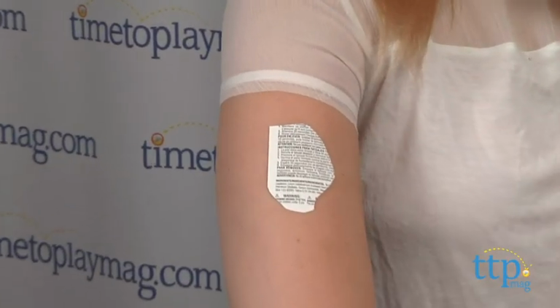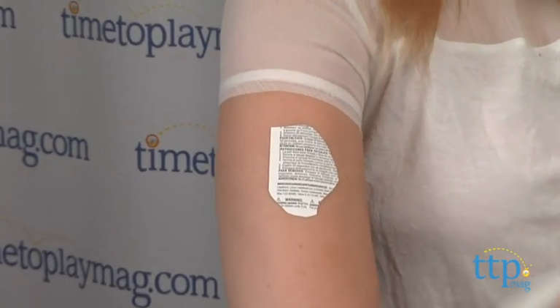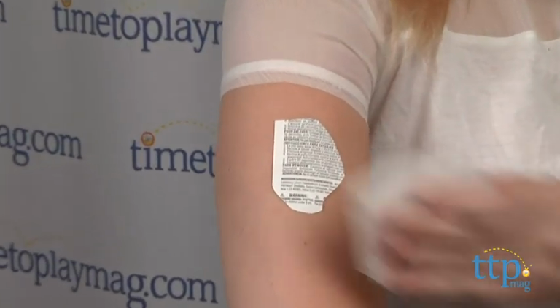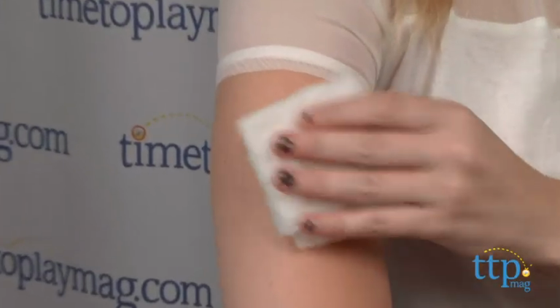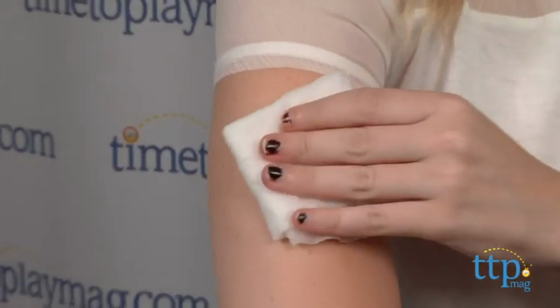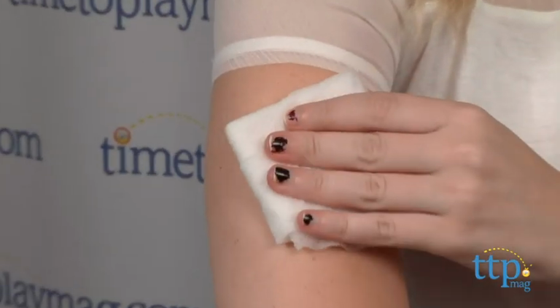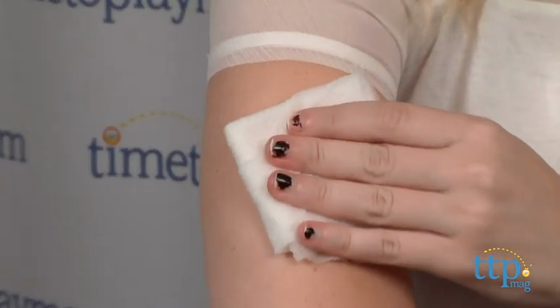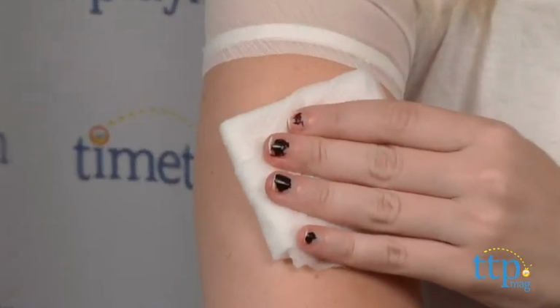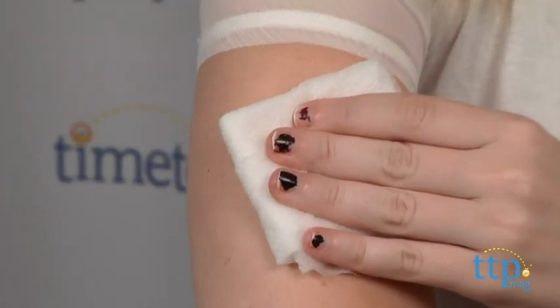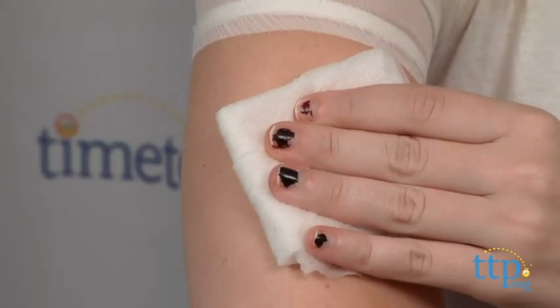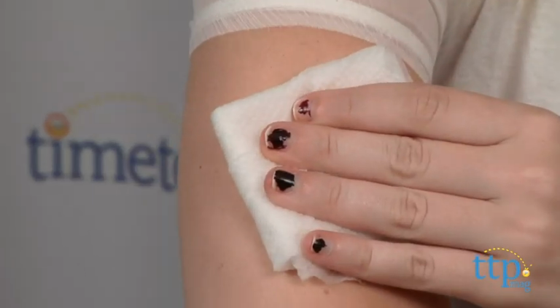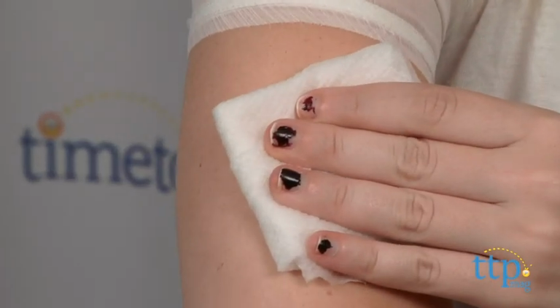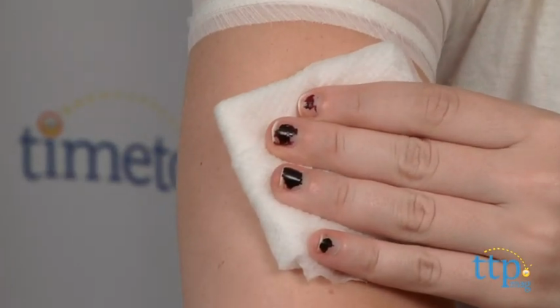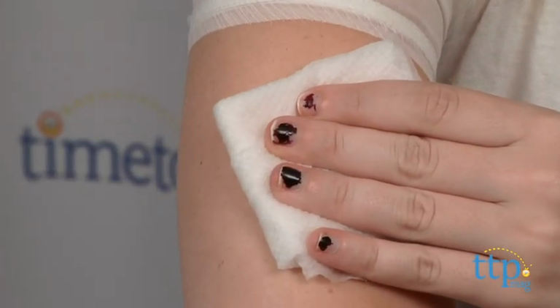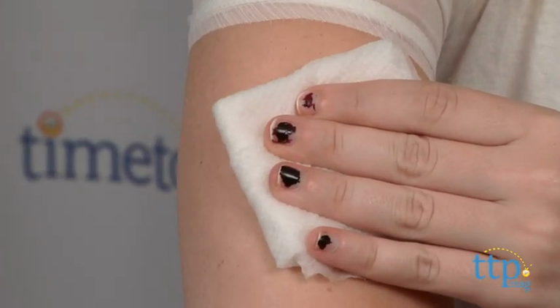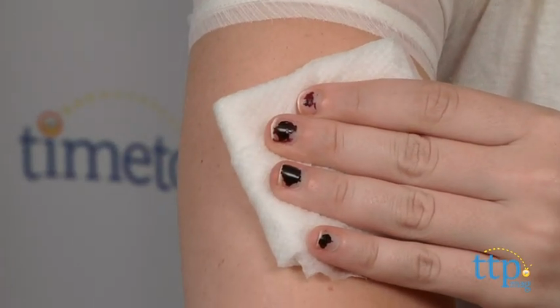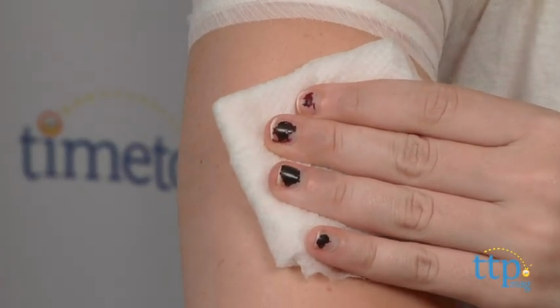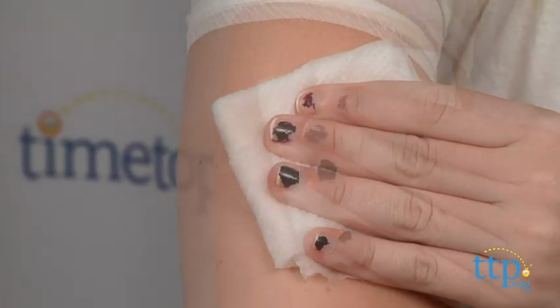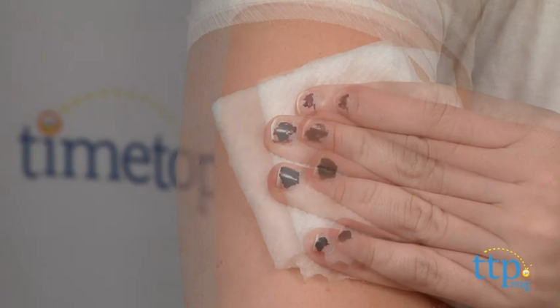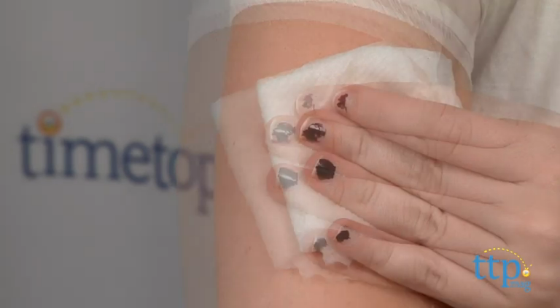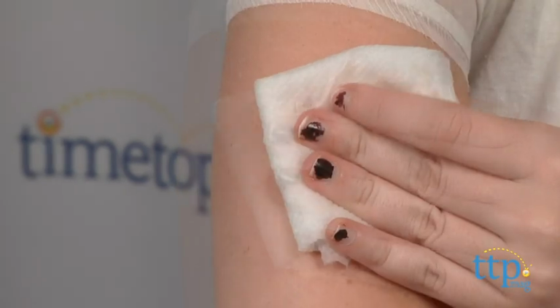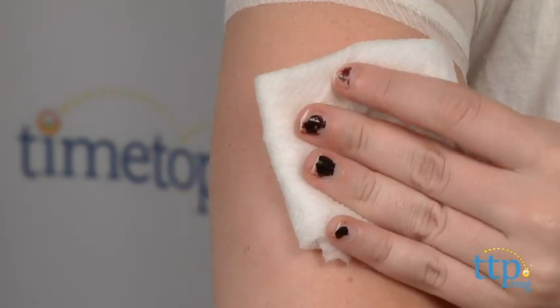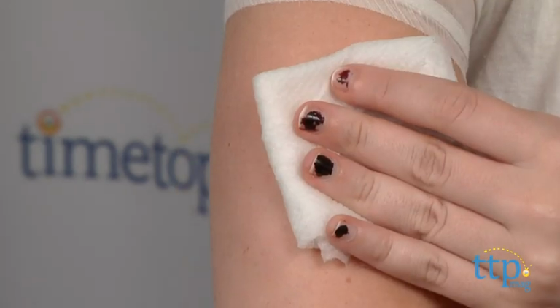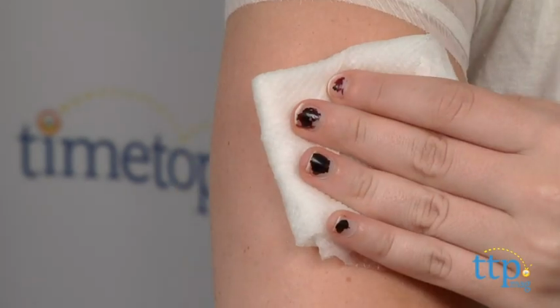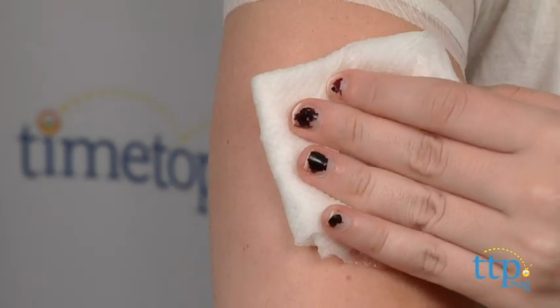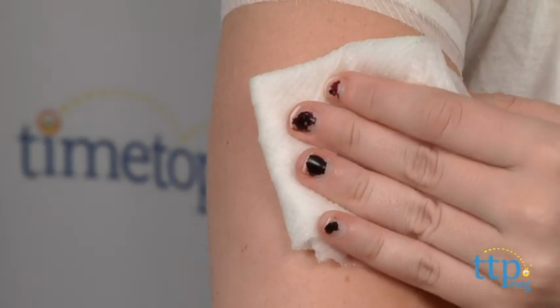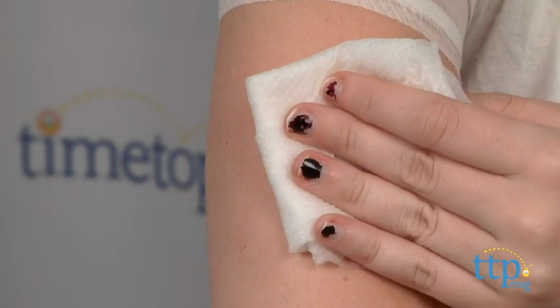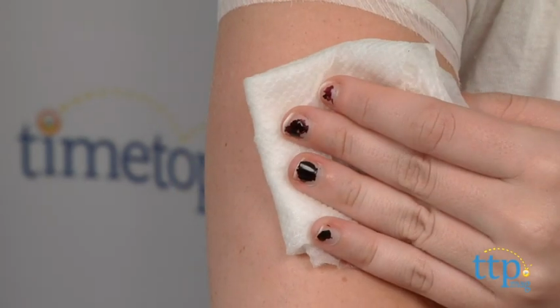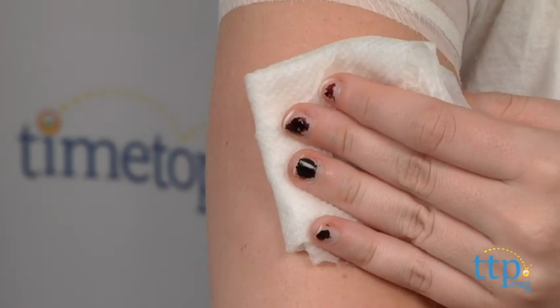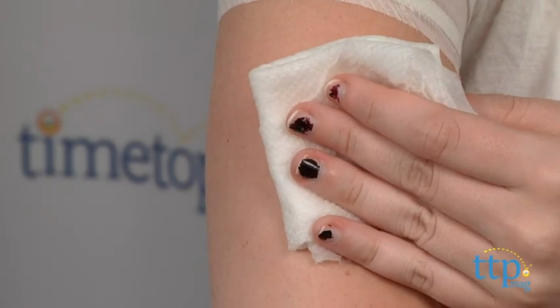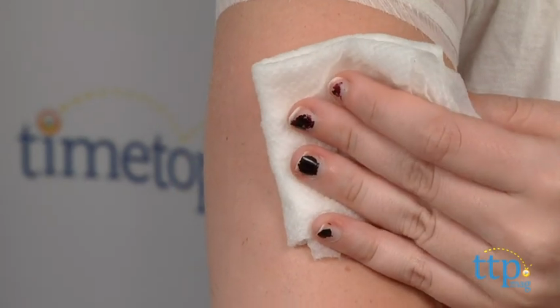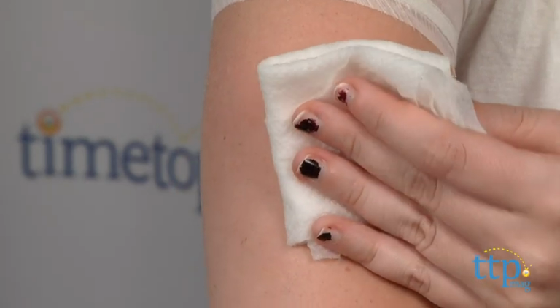After about 30 seconds, peel the sheet off and the tattoo is ready to show off.